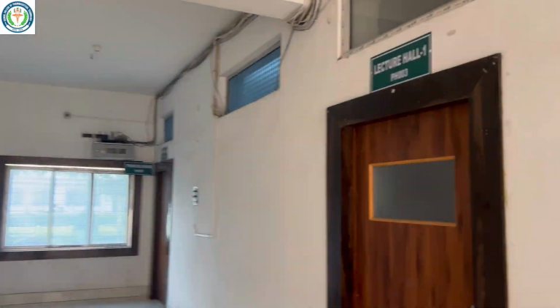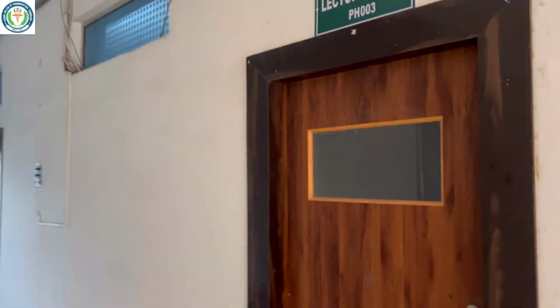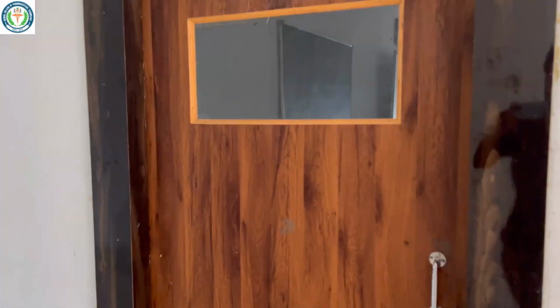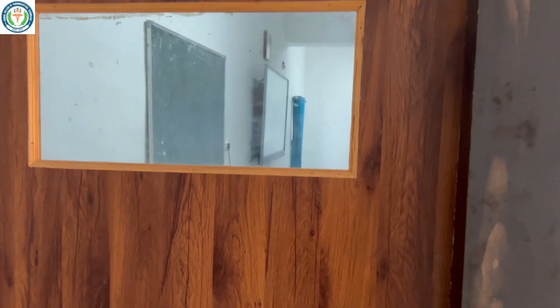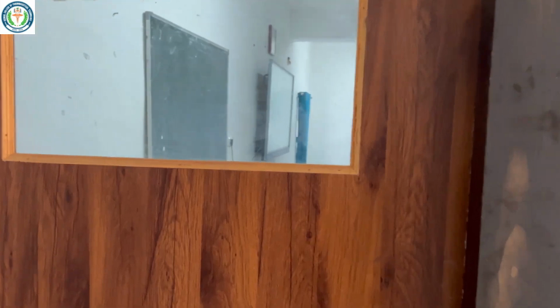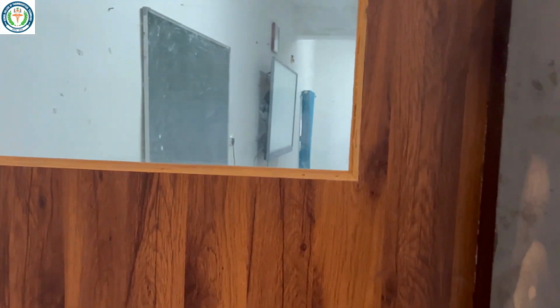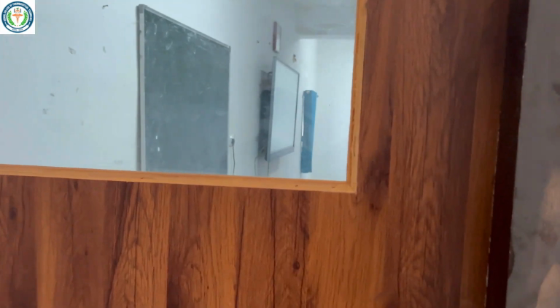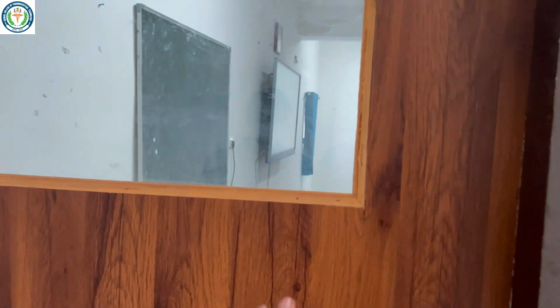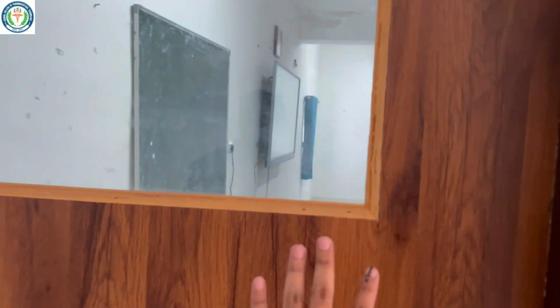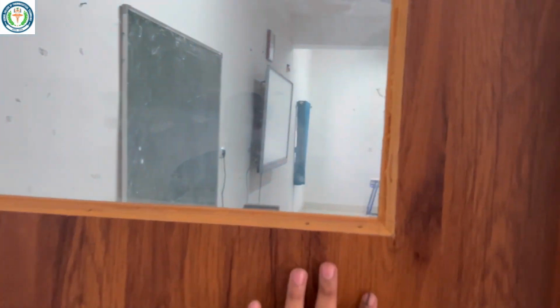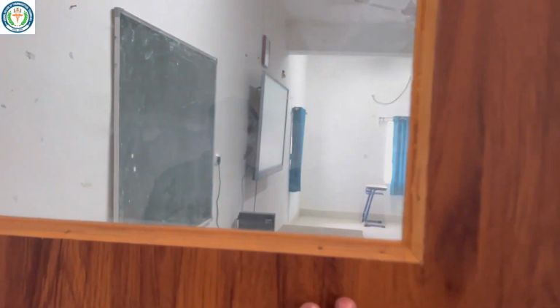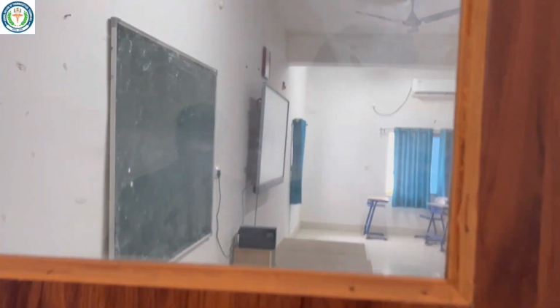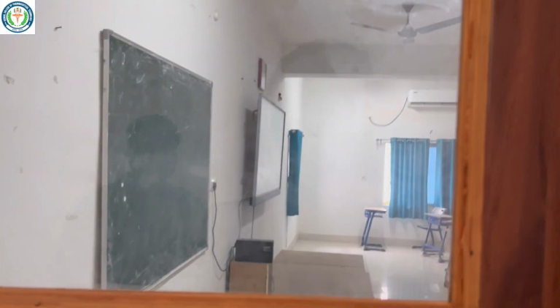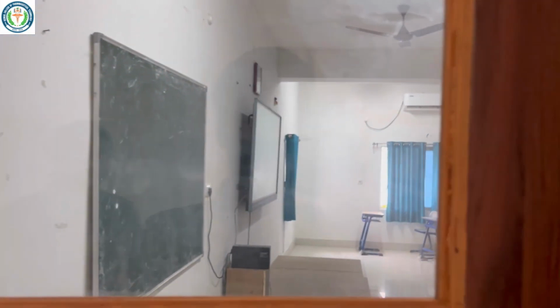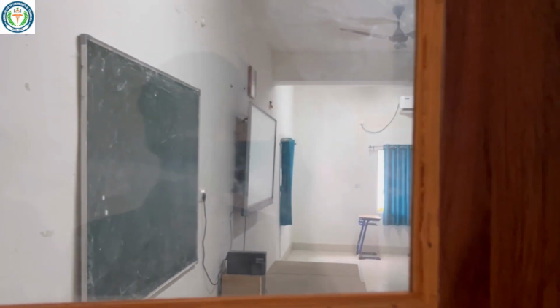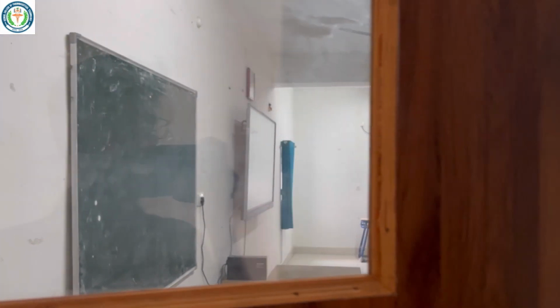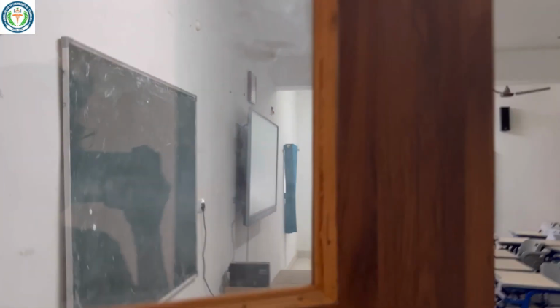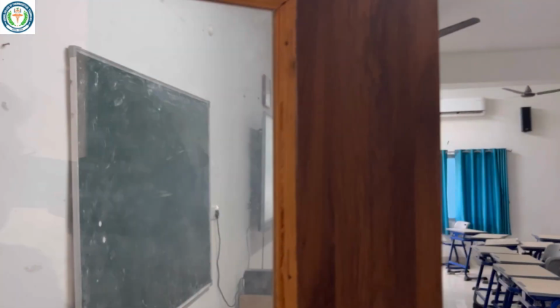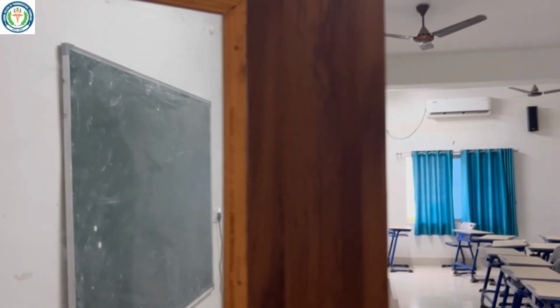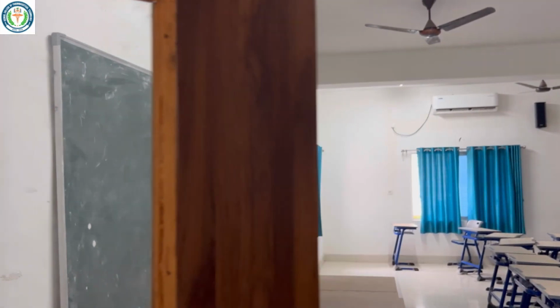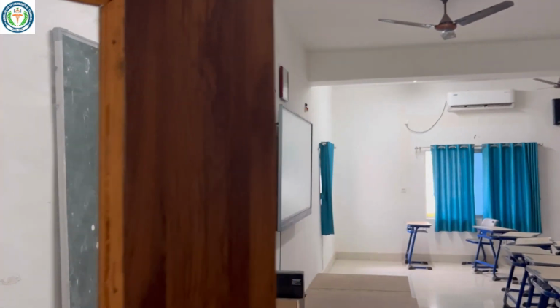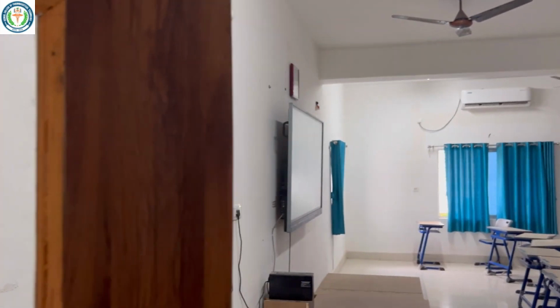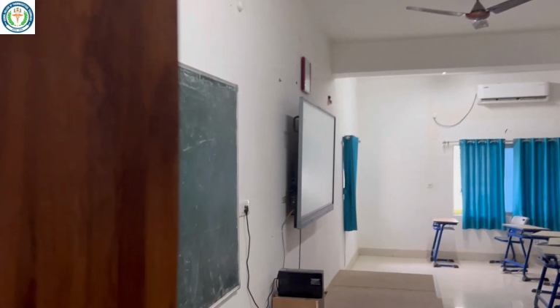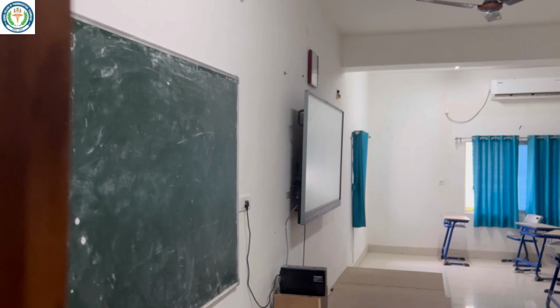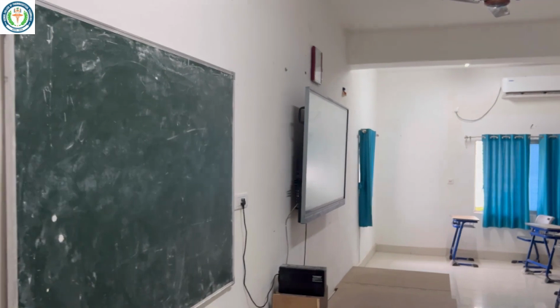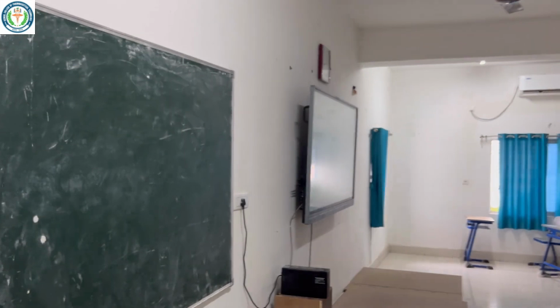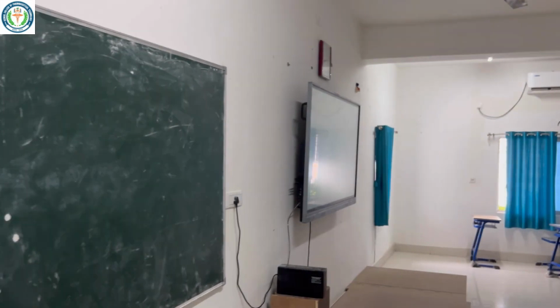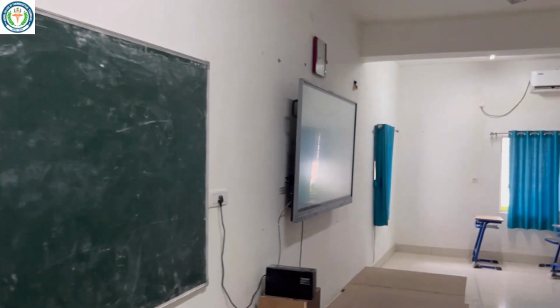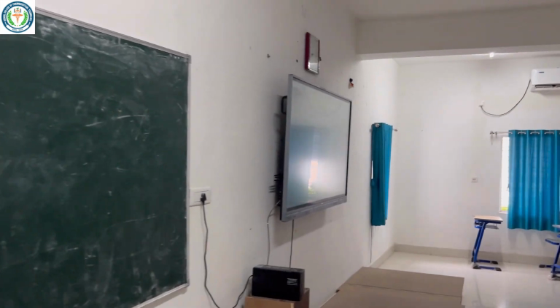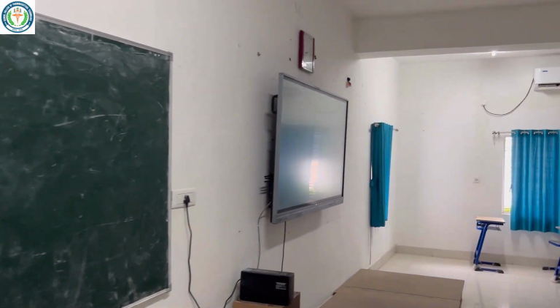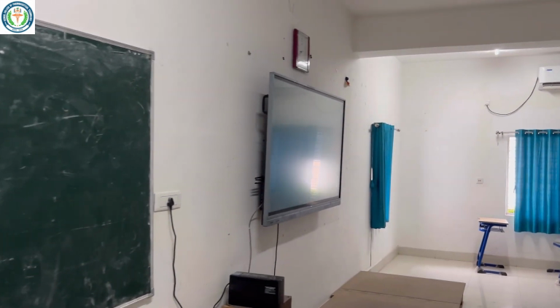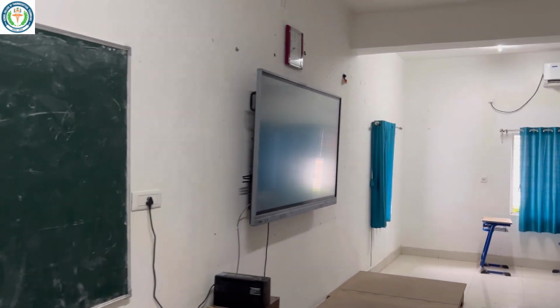All our classrooms are equipped with an air conditioning system and also a smart board.